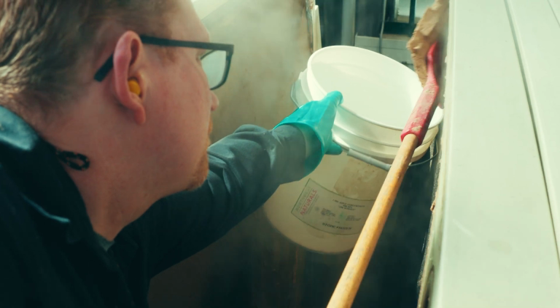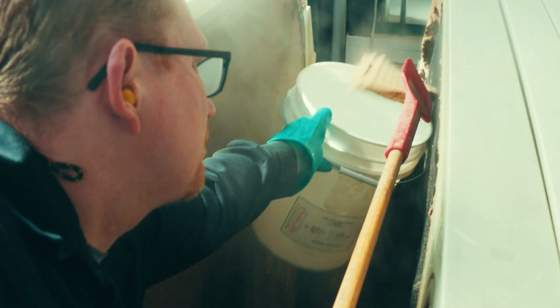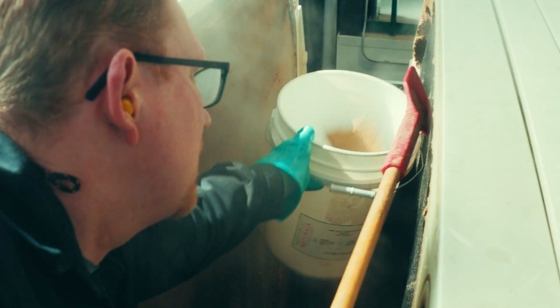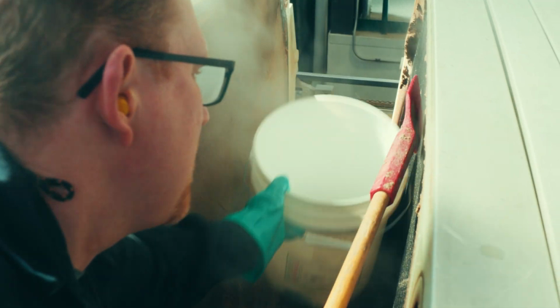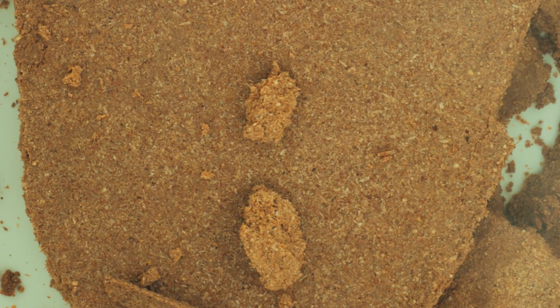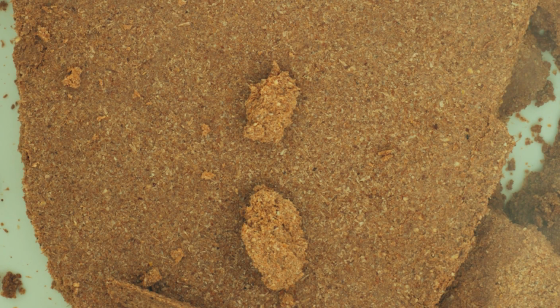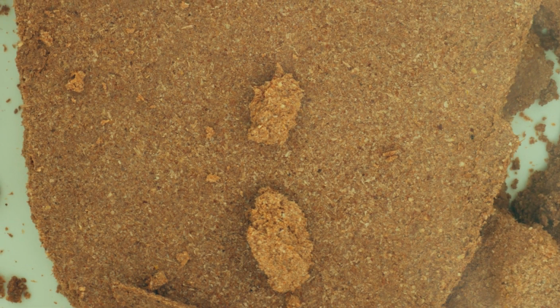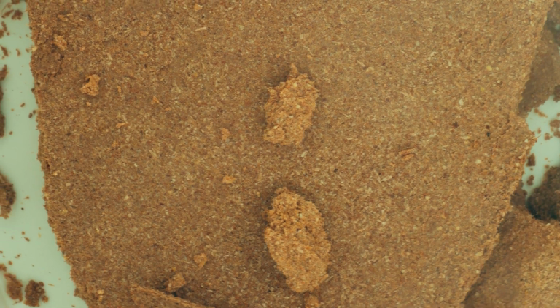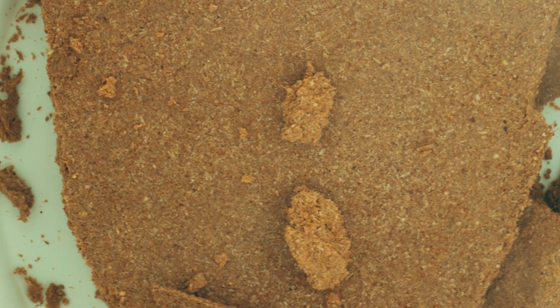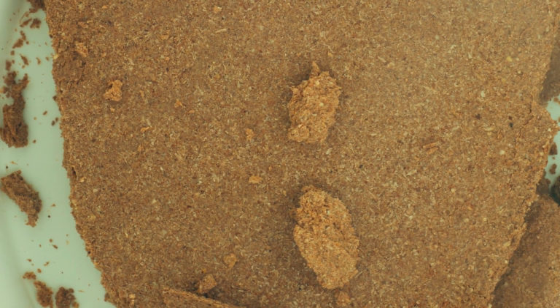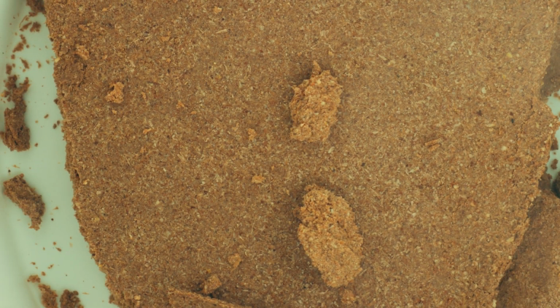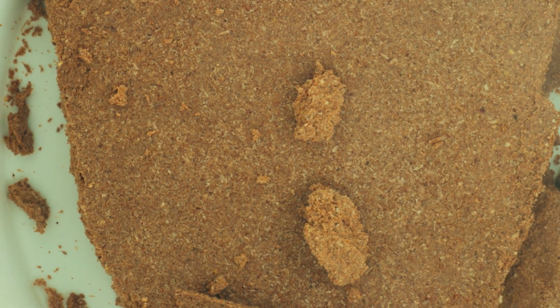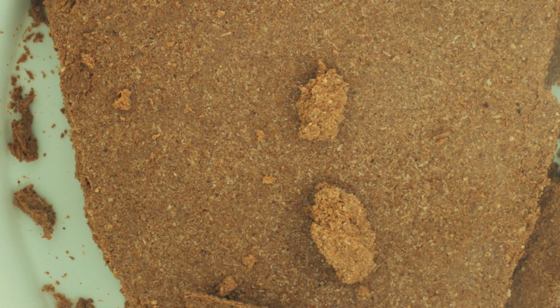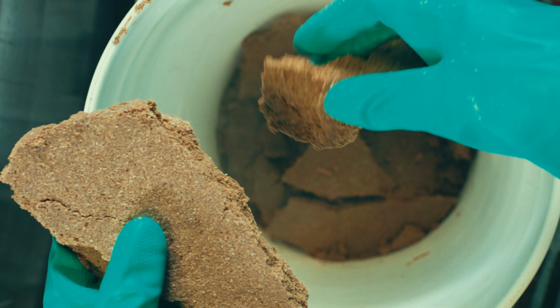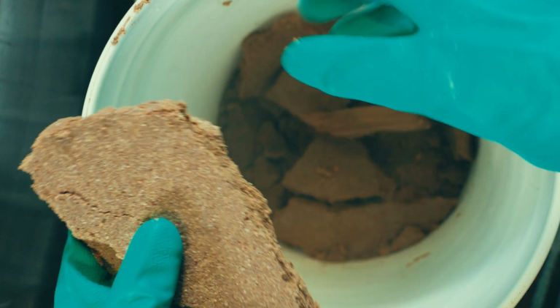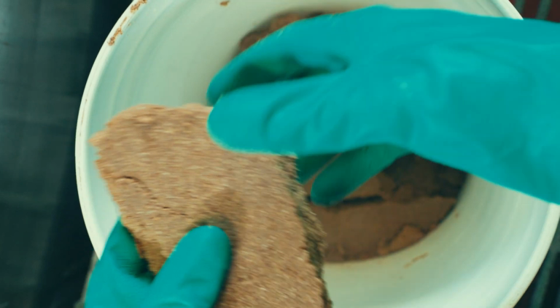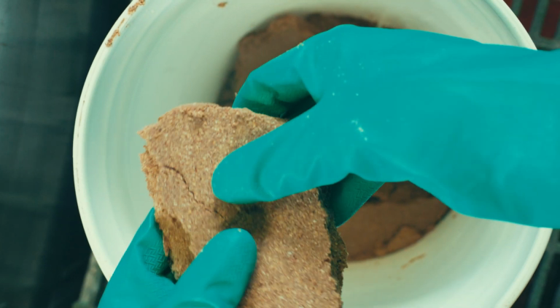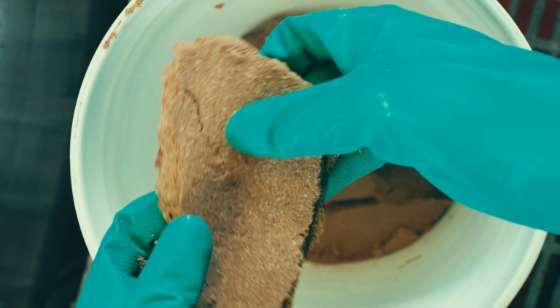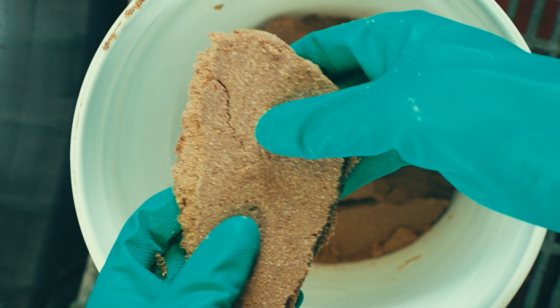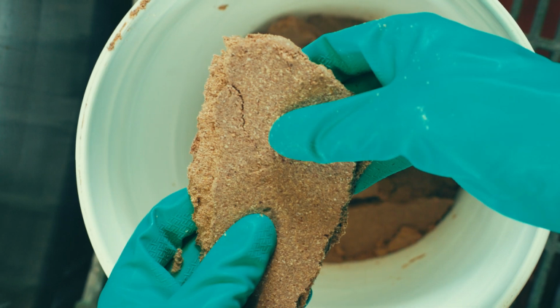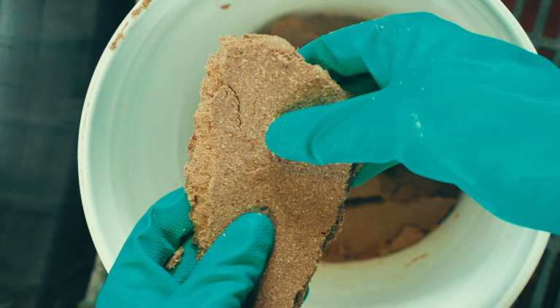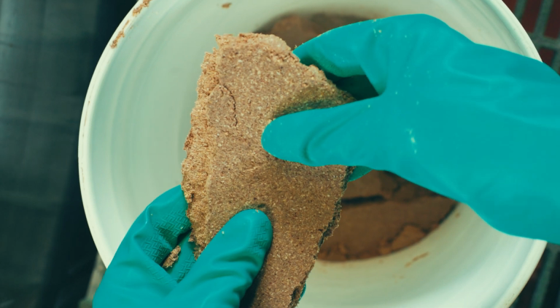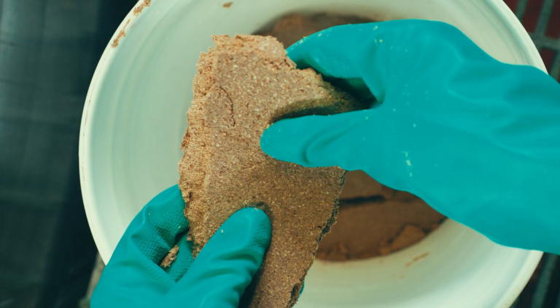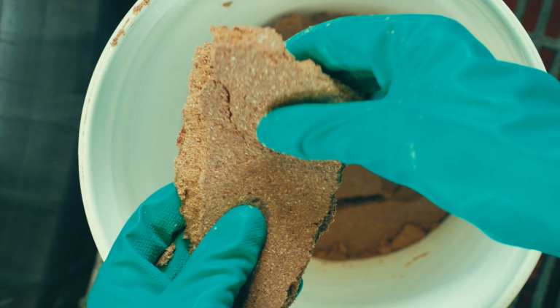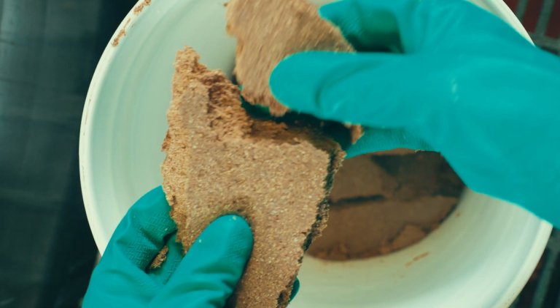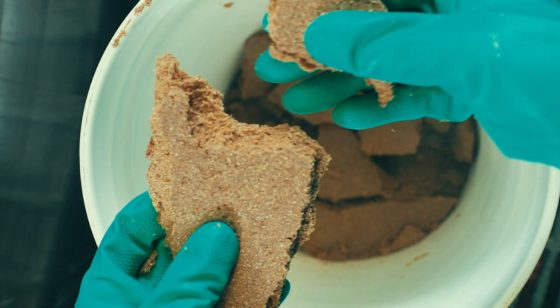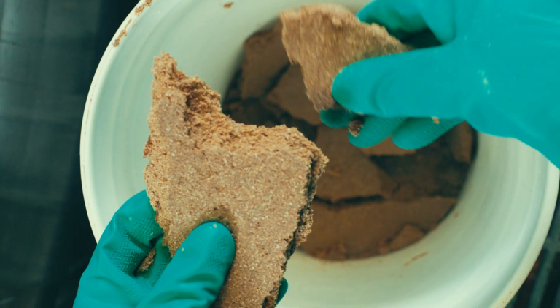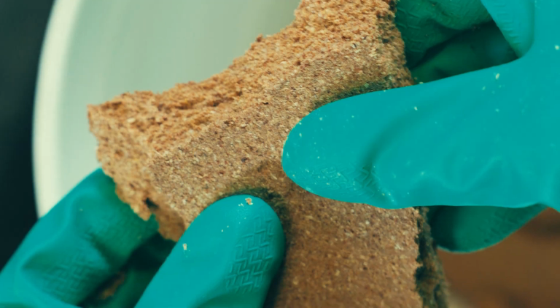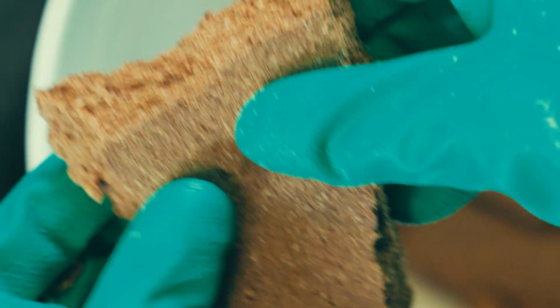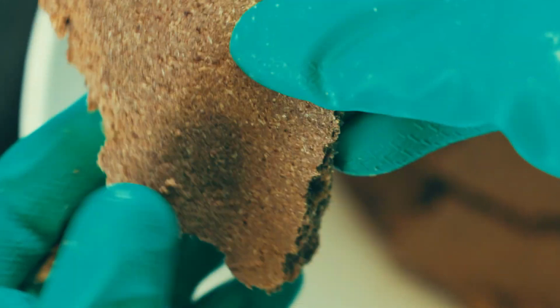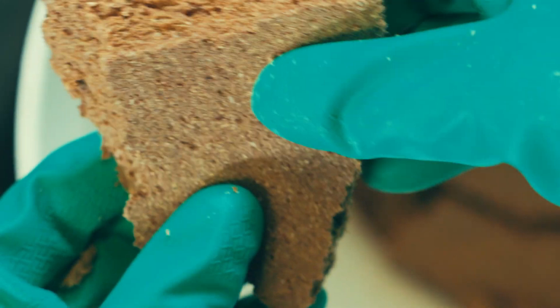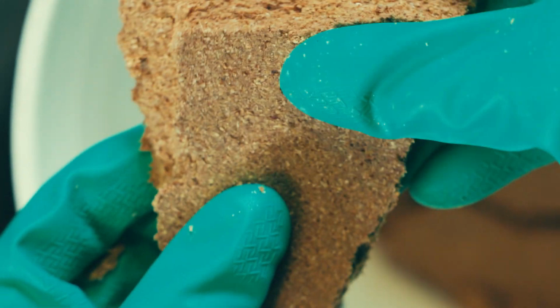This whole process takes about 20 minutes to empty the mash filter. As soon as they're done, they close the filter up and we're ready for the next brew.